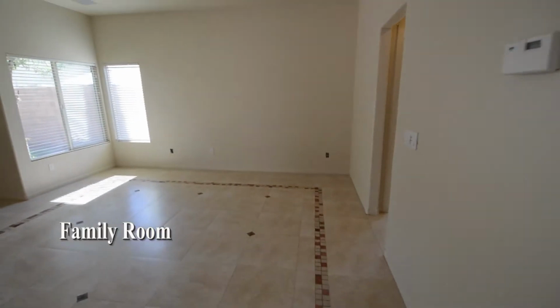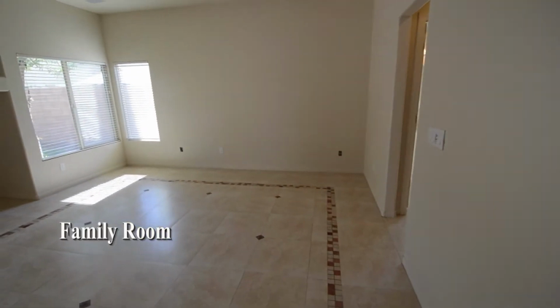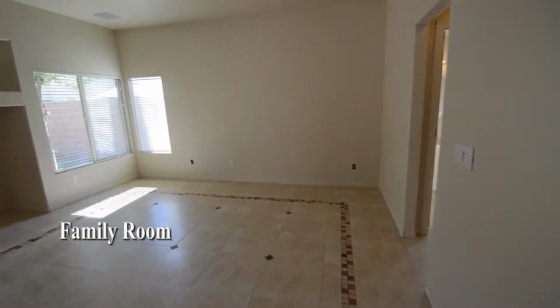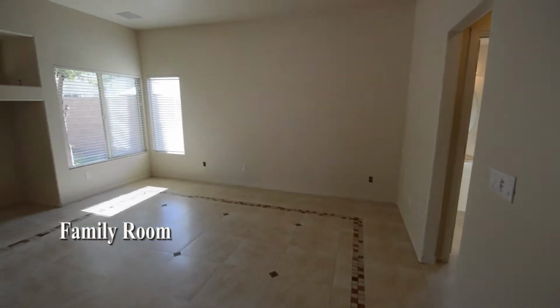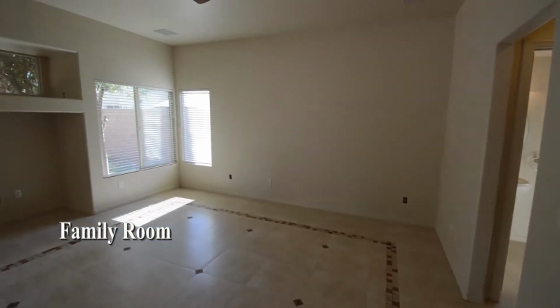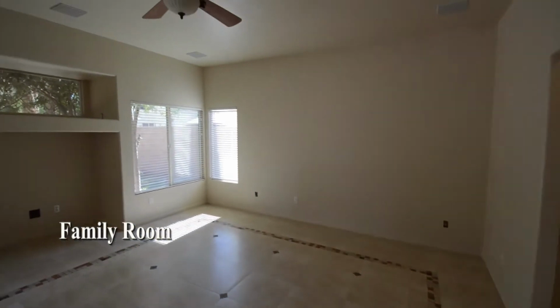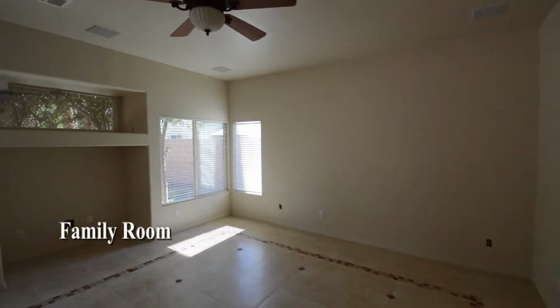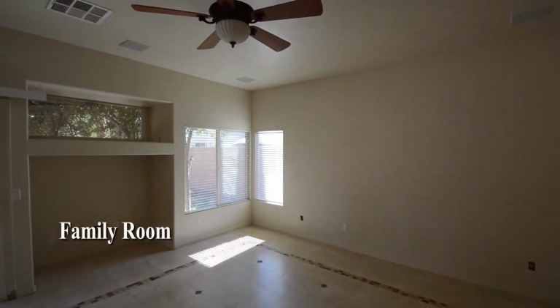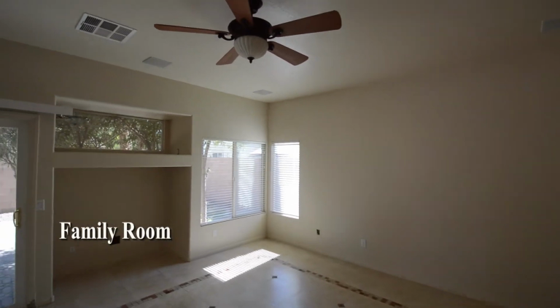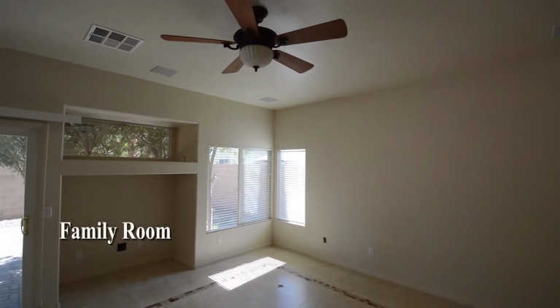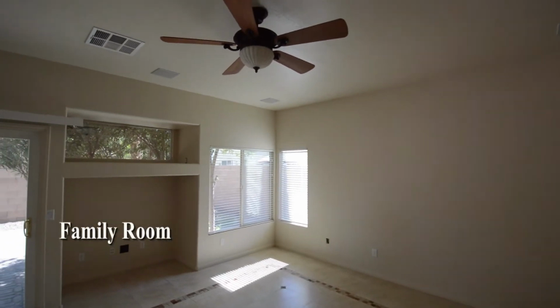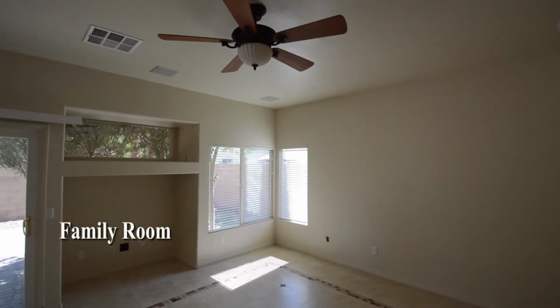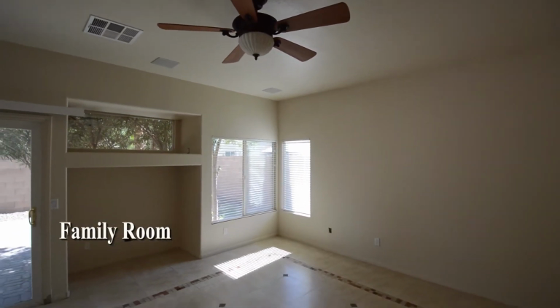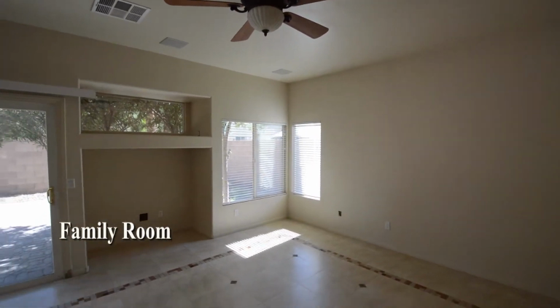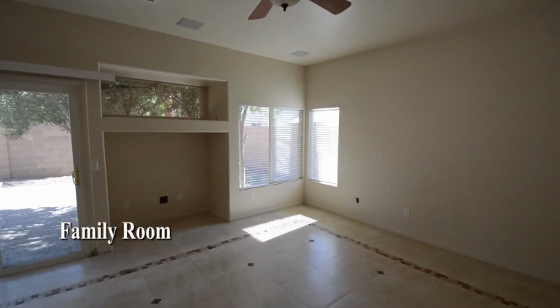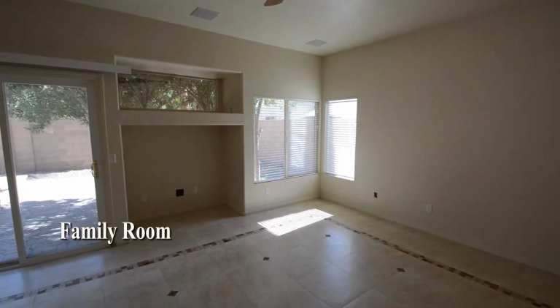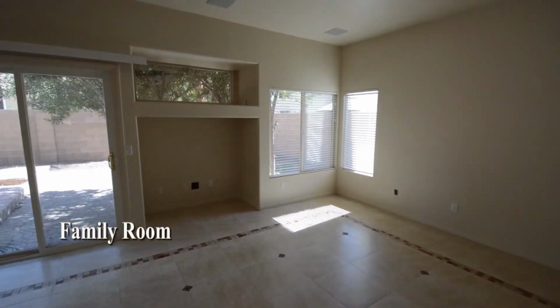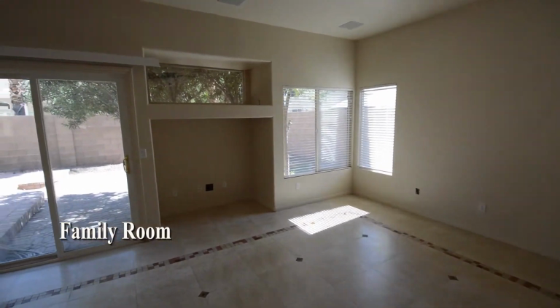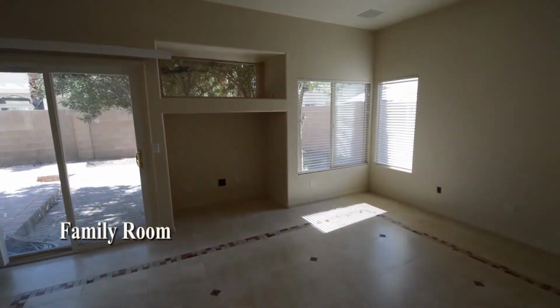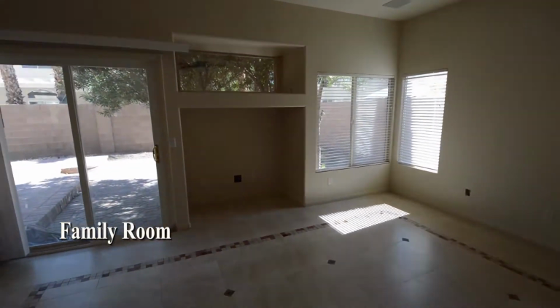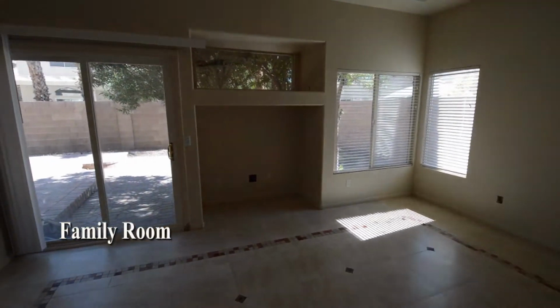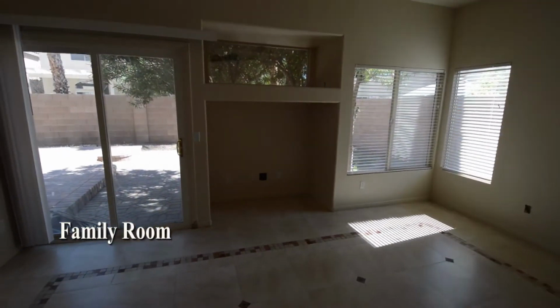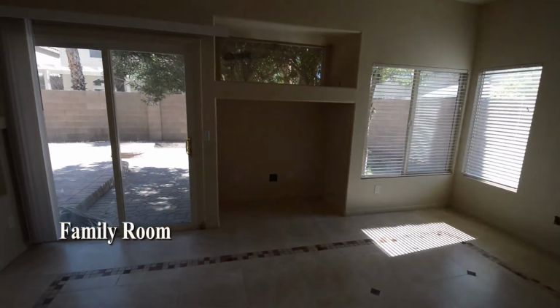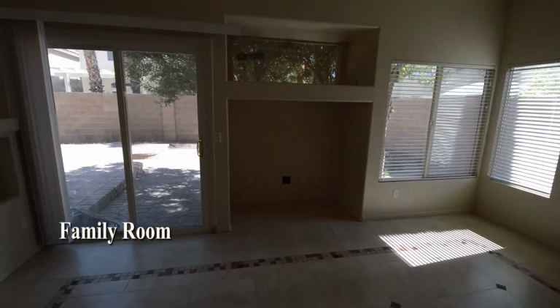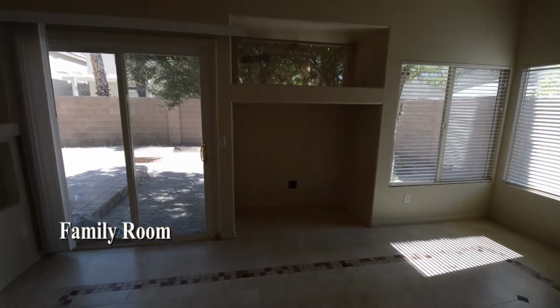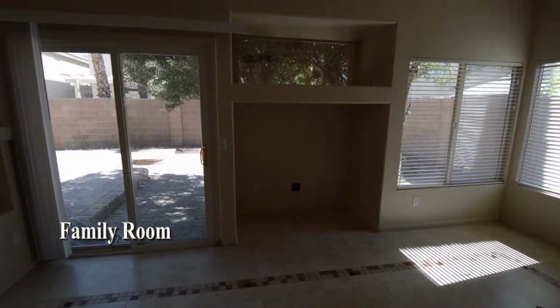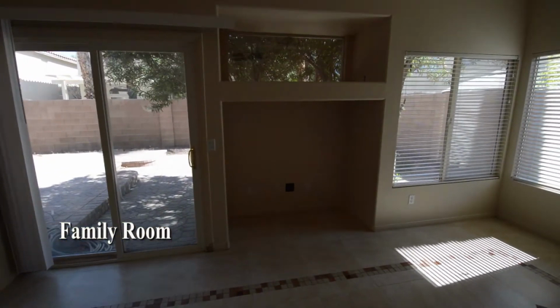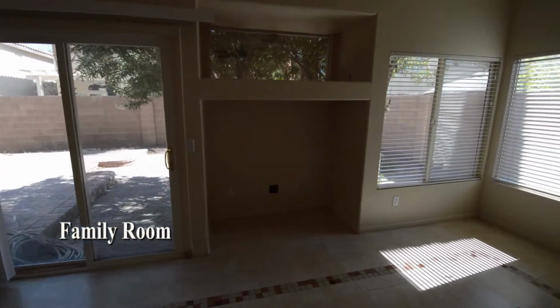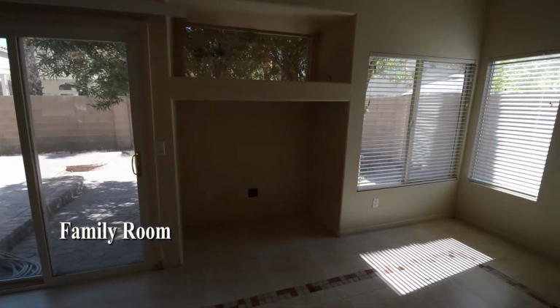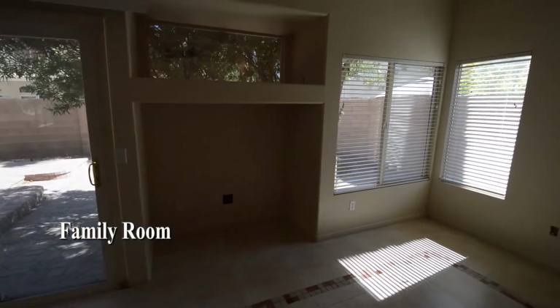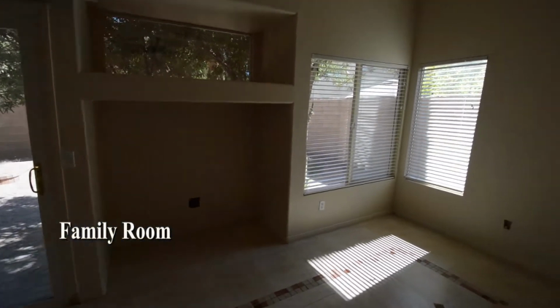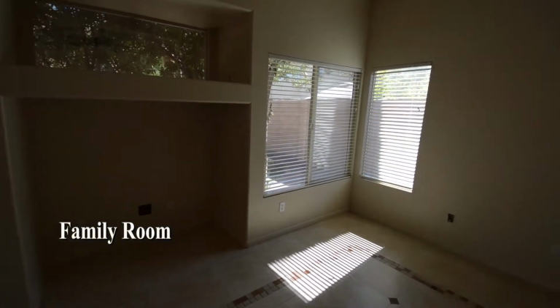The family room has a tile floor, ceiling fan with light, window blinds, and surround sound speakers.